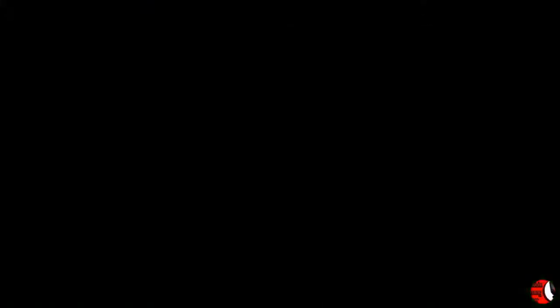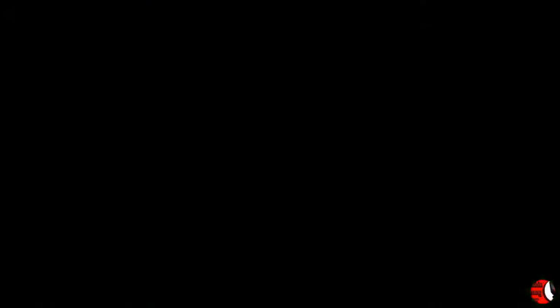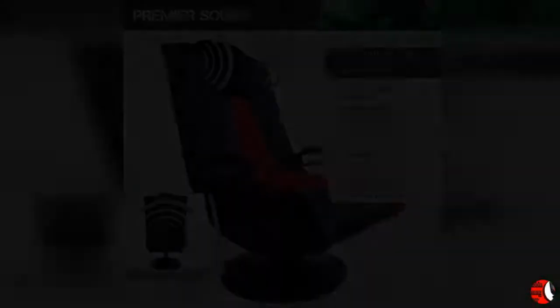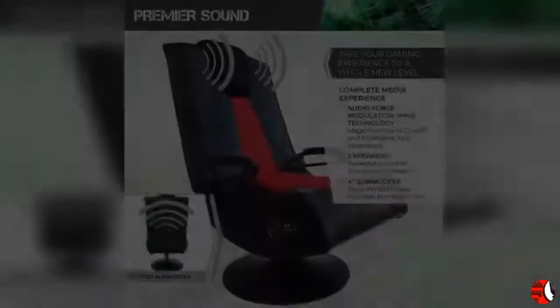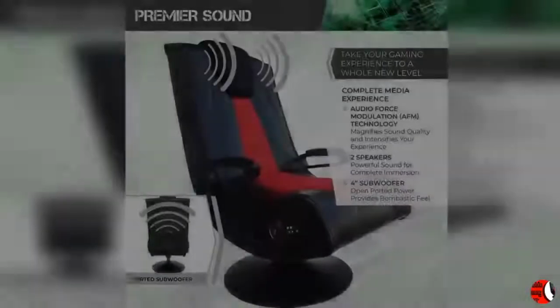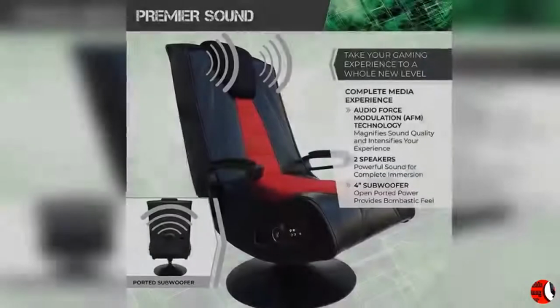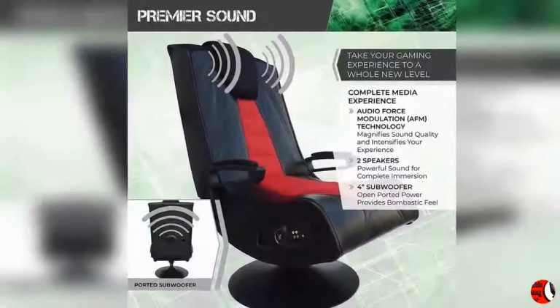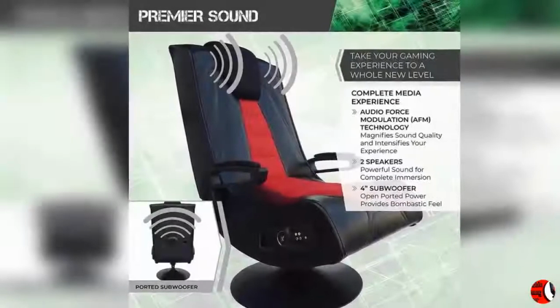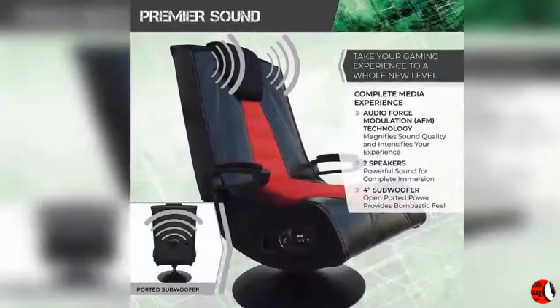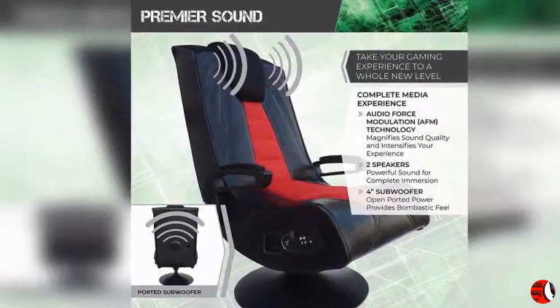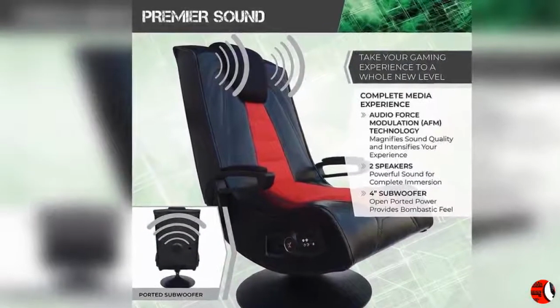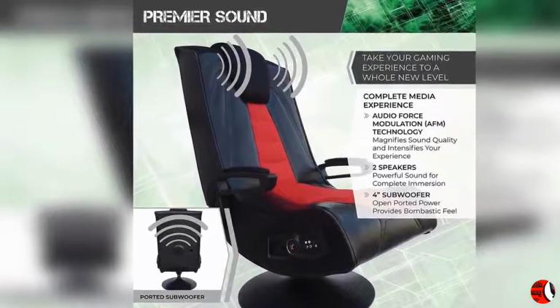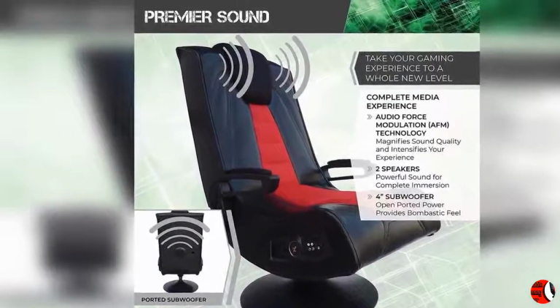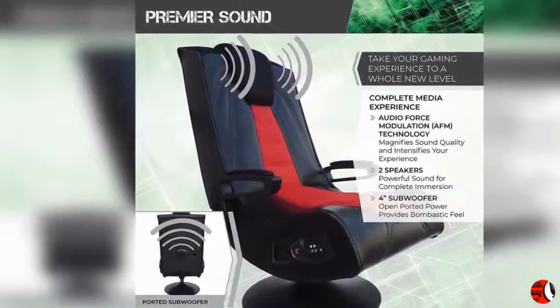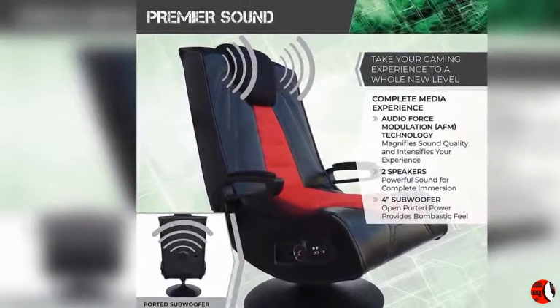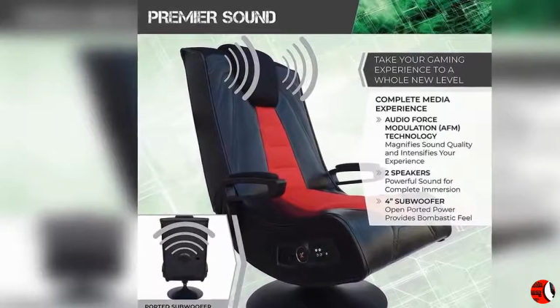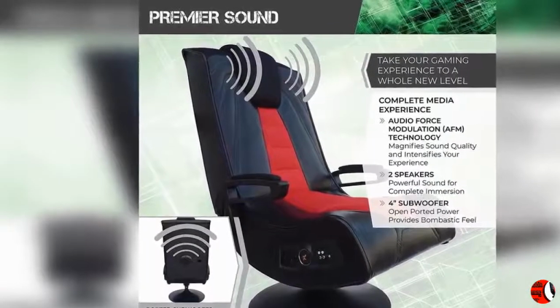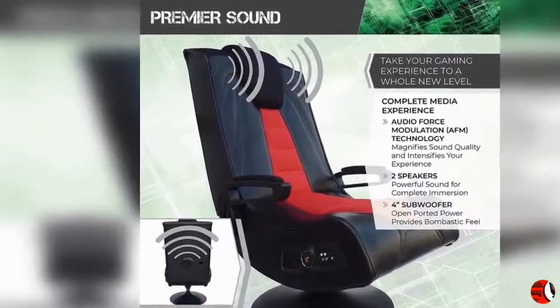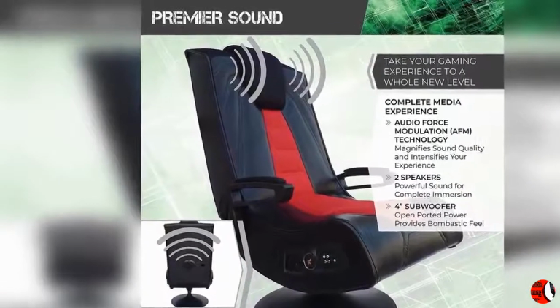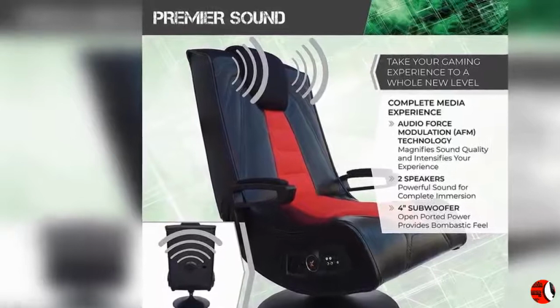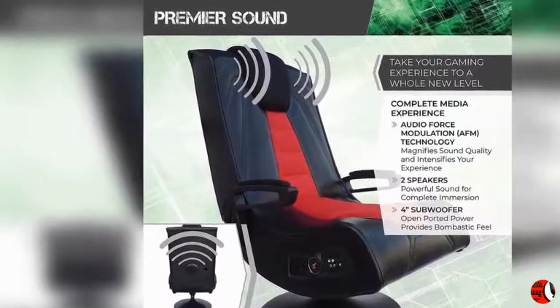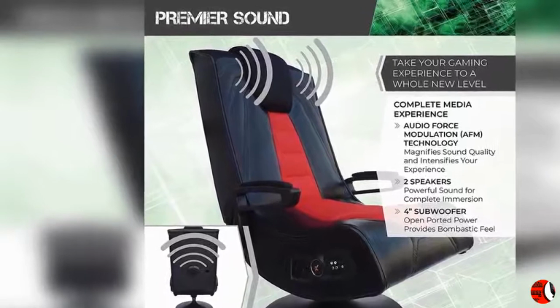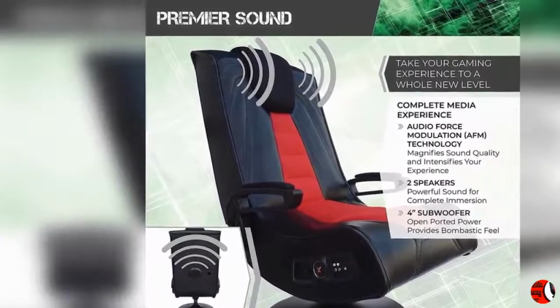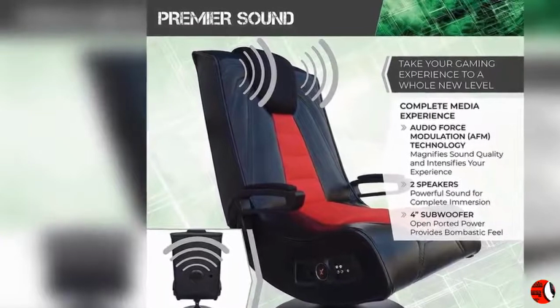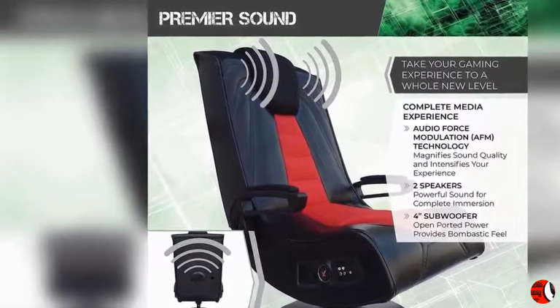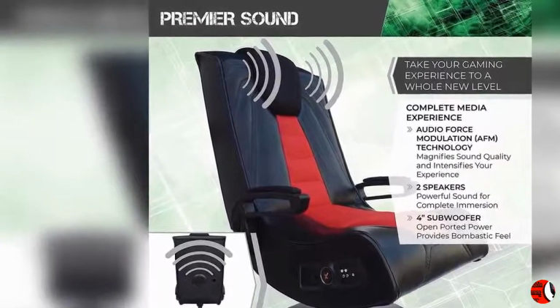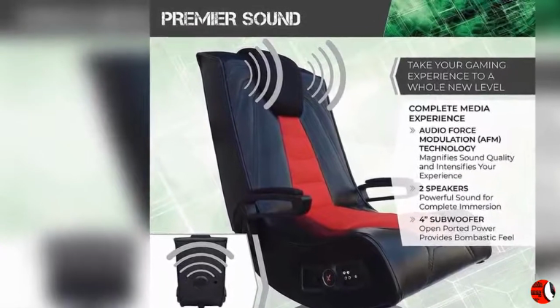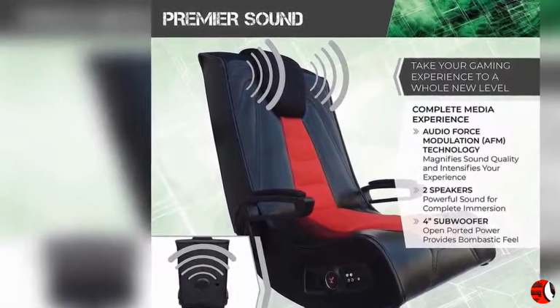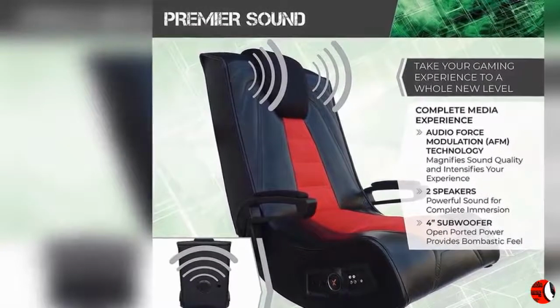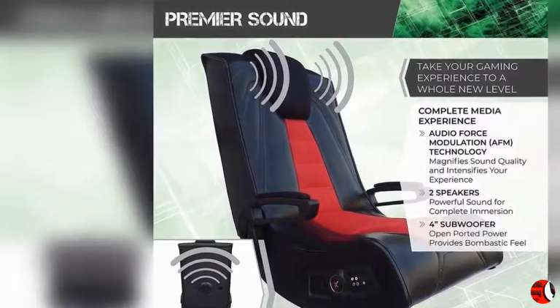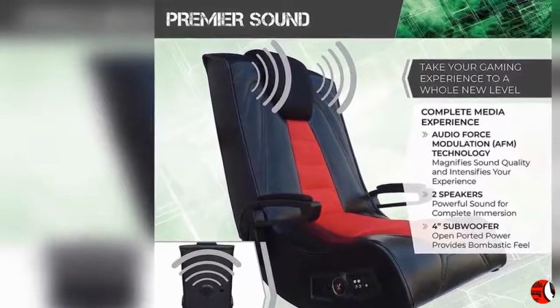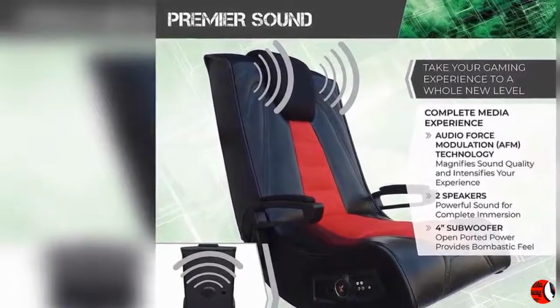Resonating Sound: The exclusive AFM Audio Force Modulation technology creates vibrational audio that intensifies every gaming and movie experience.